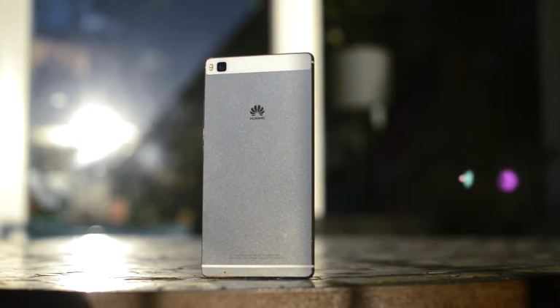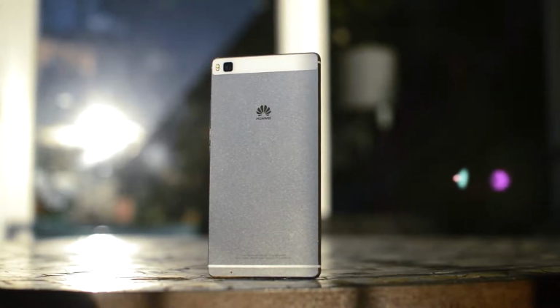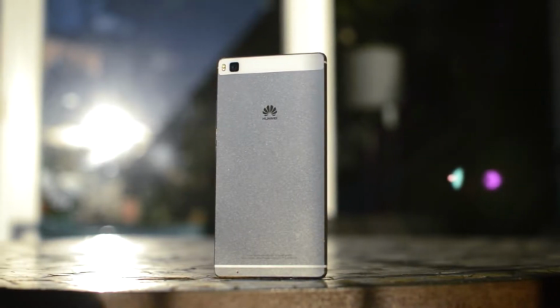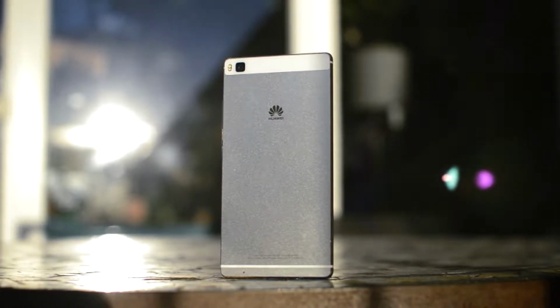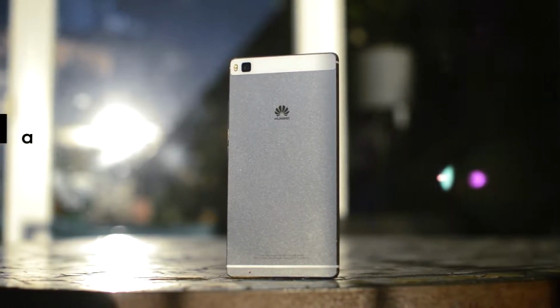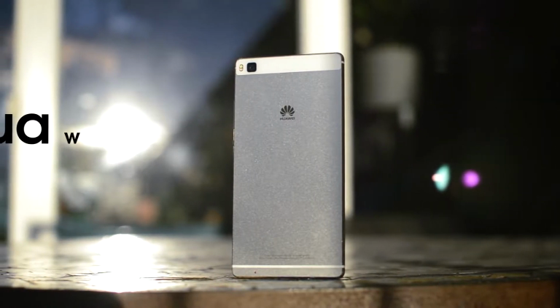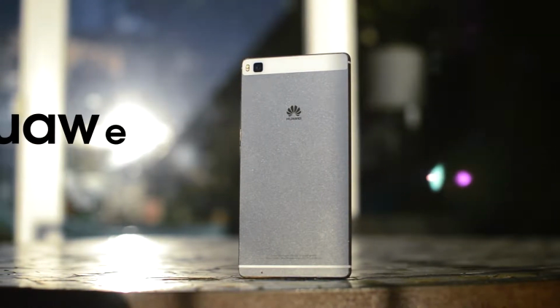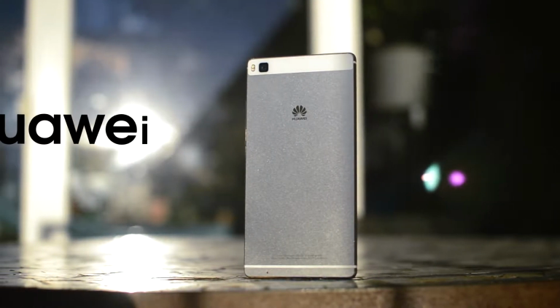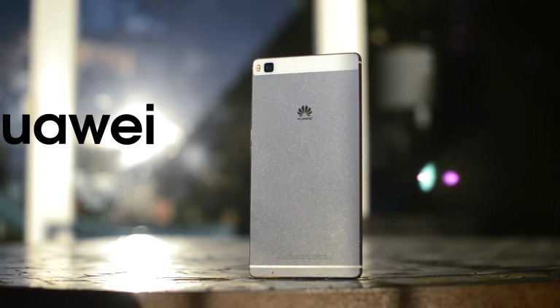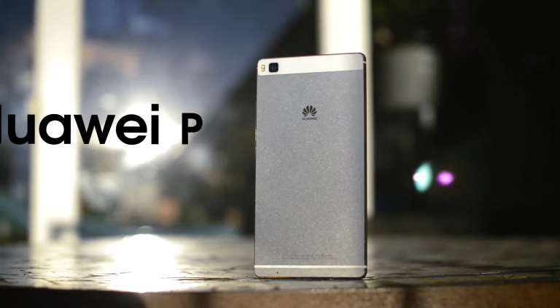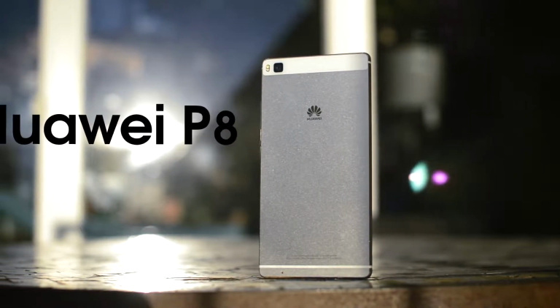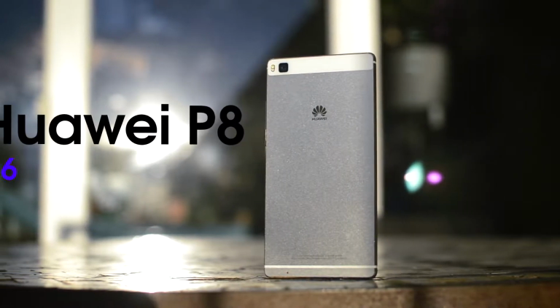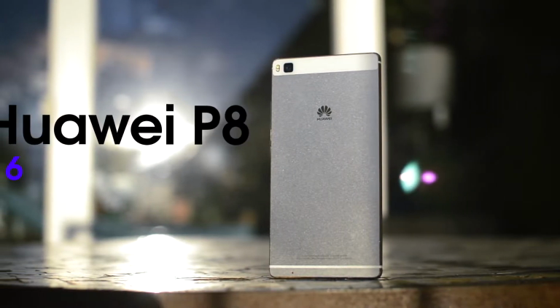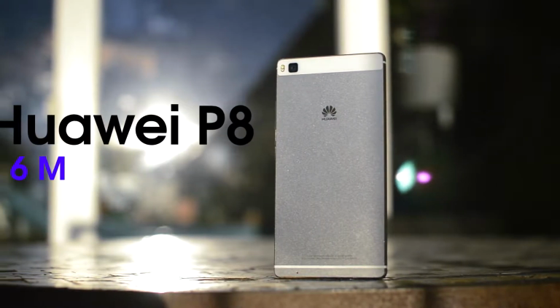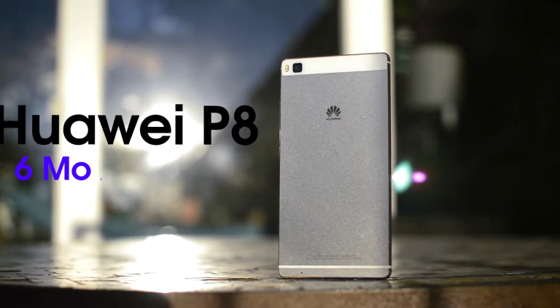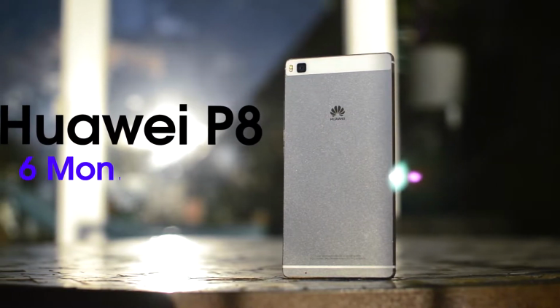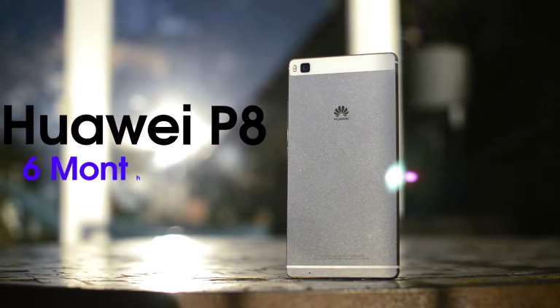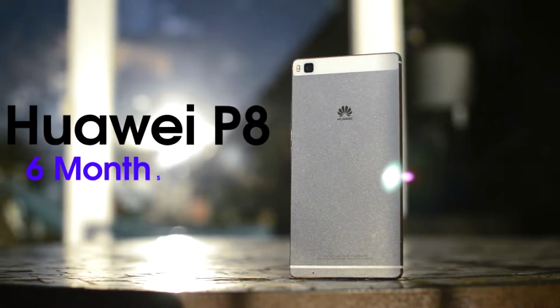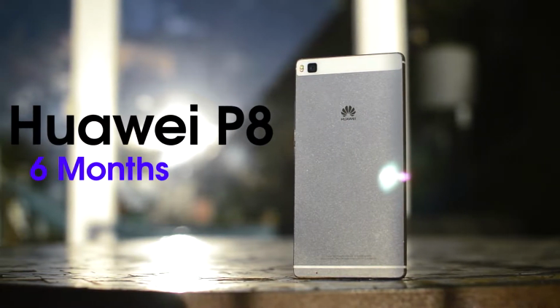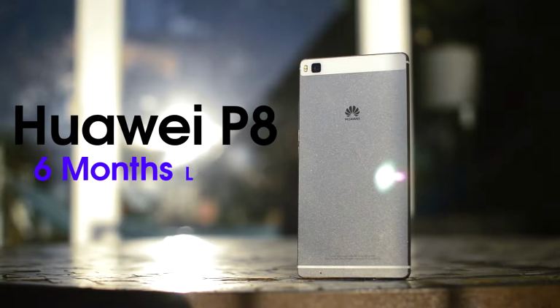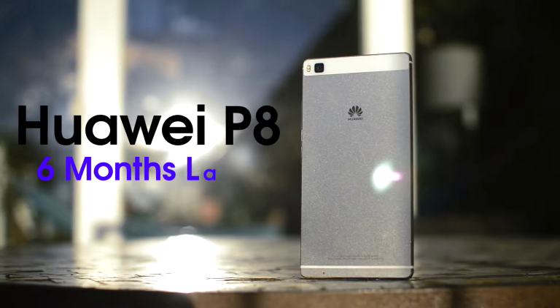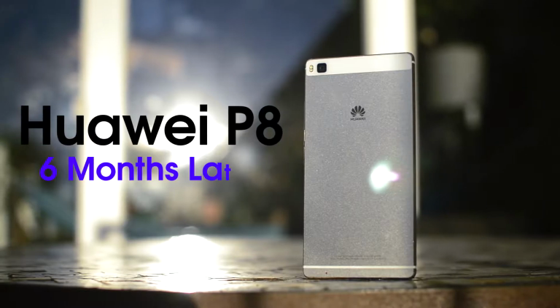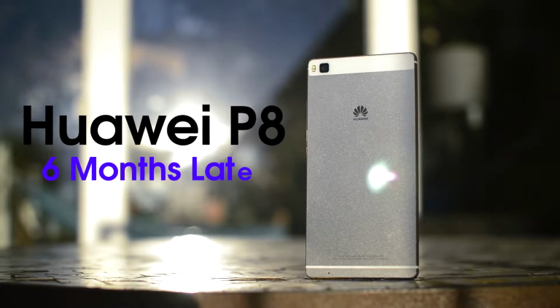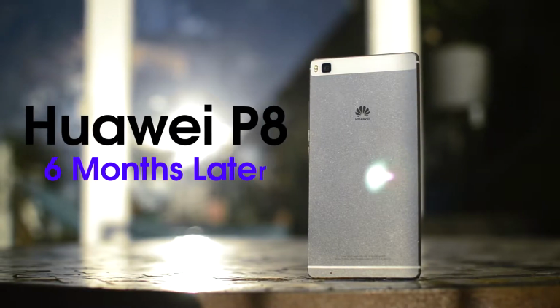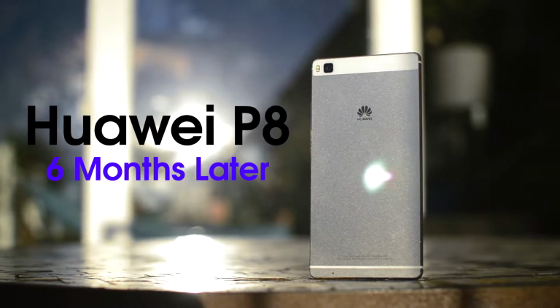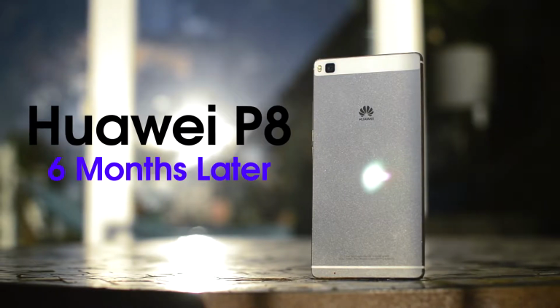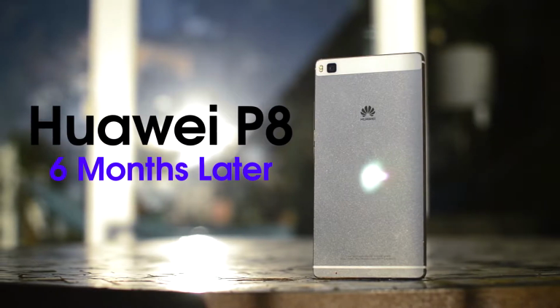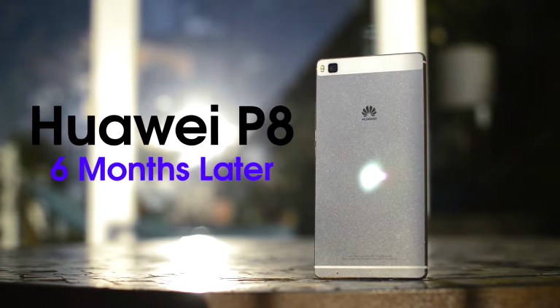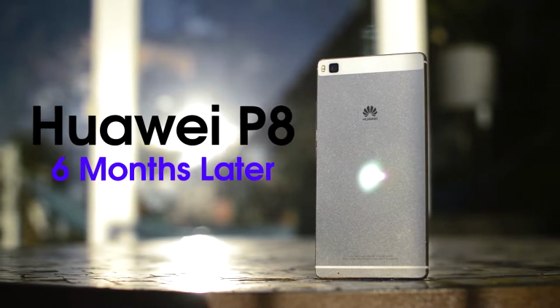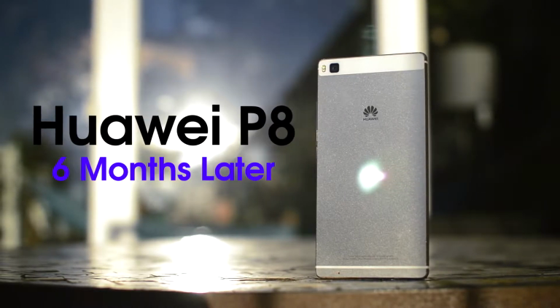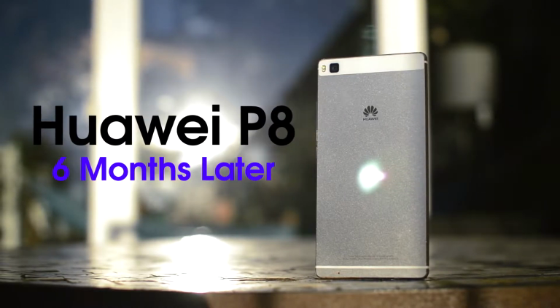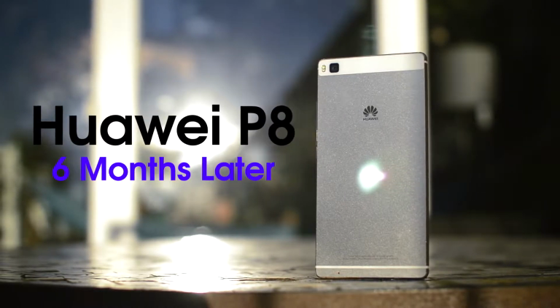Hey, what's up guys, it's Darius and this is the Huawei P8, 6 months after its release.